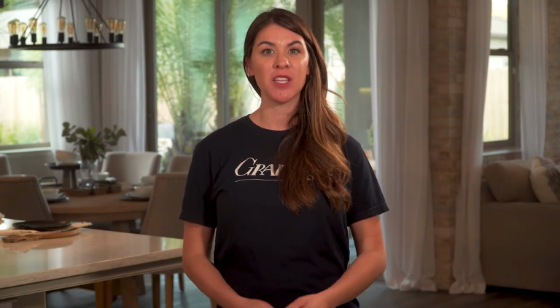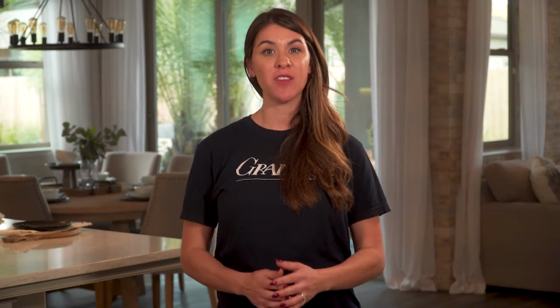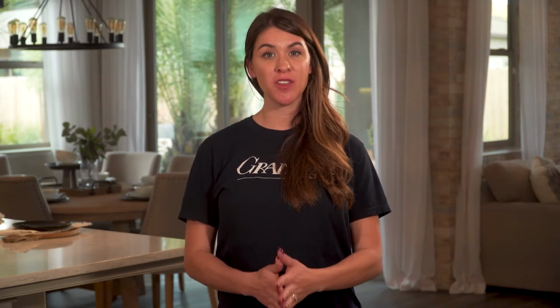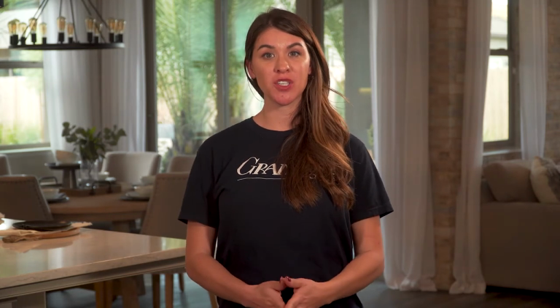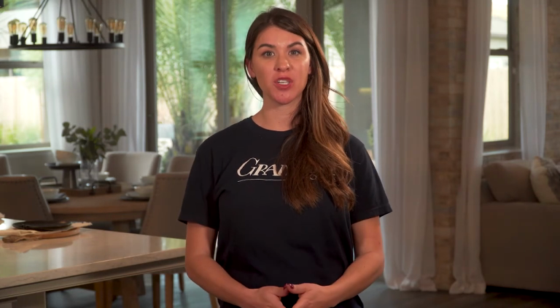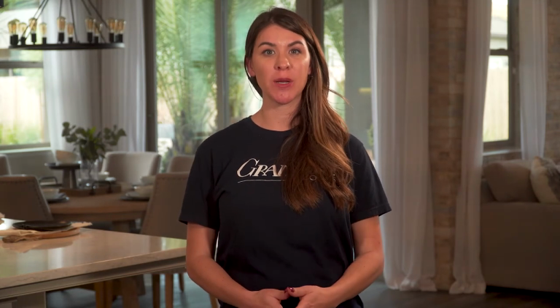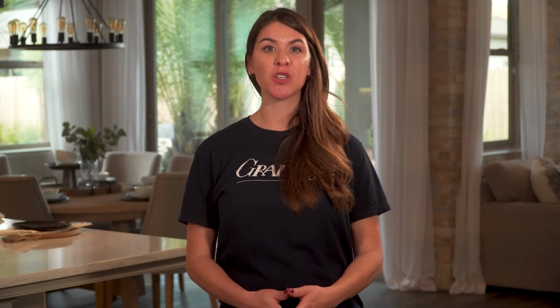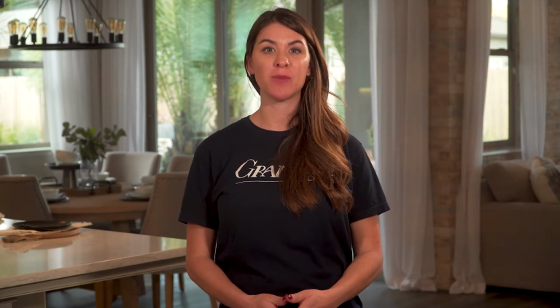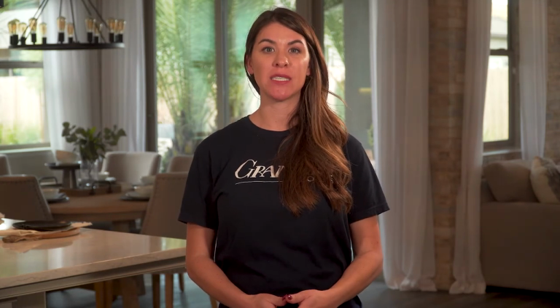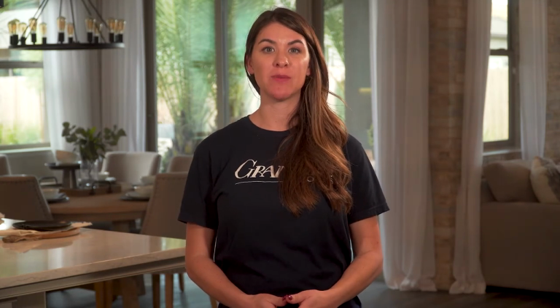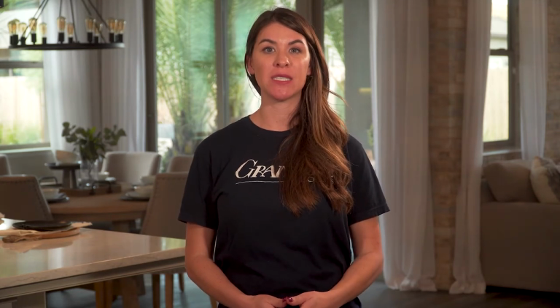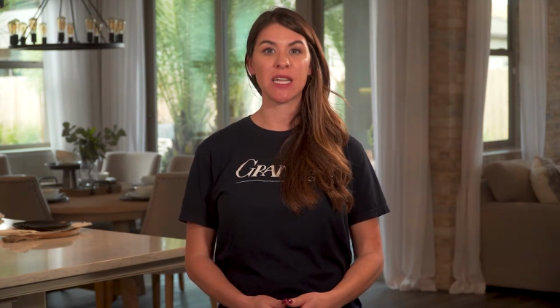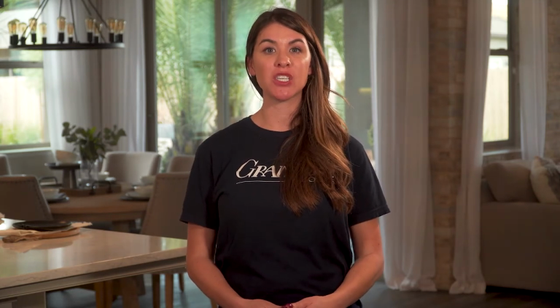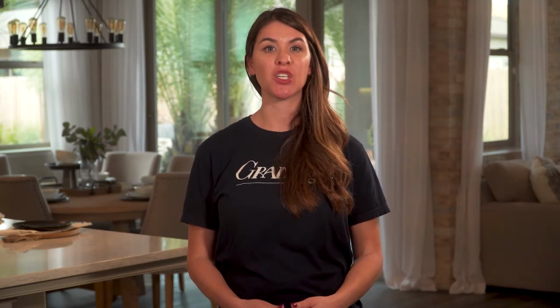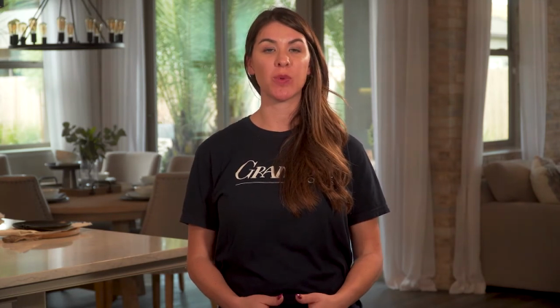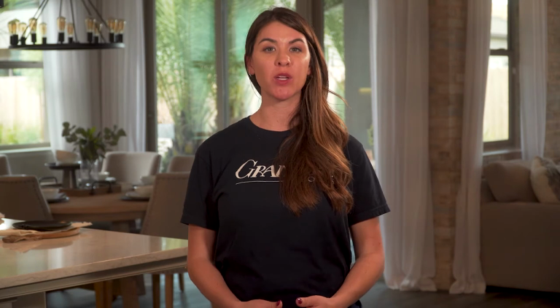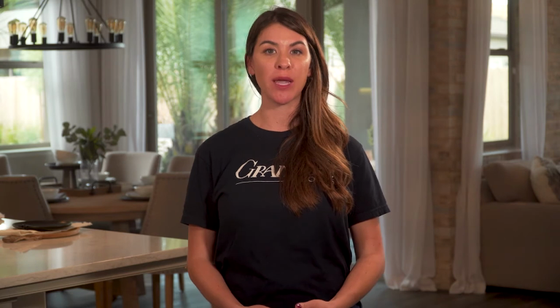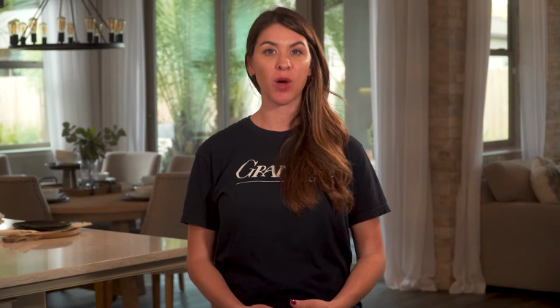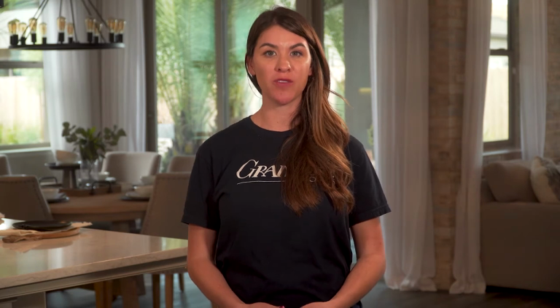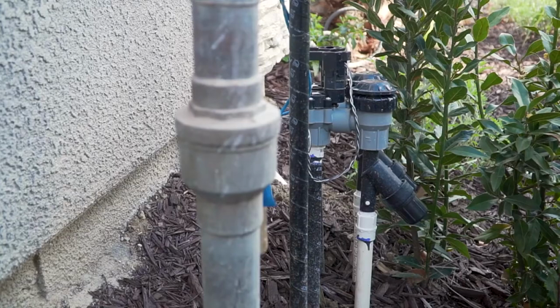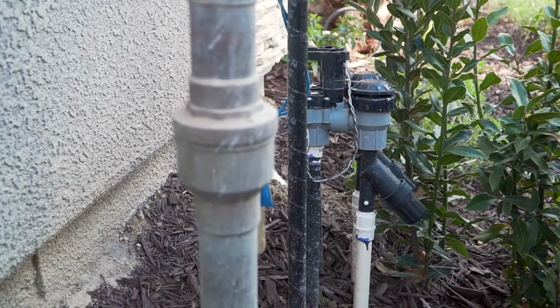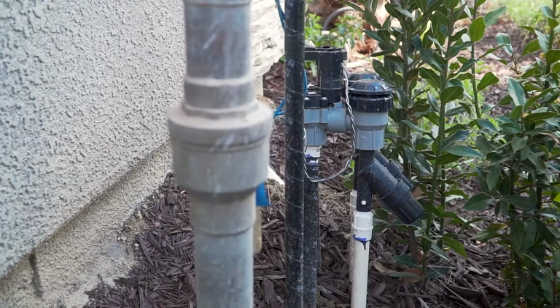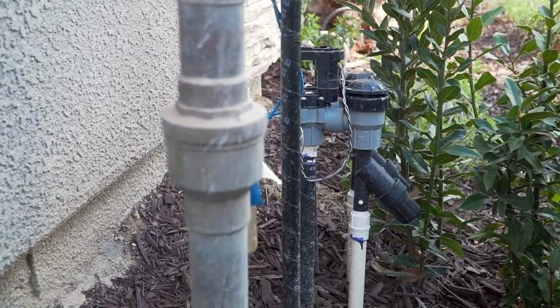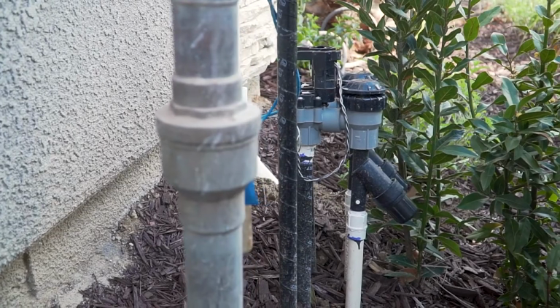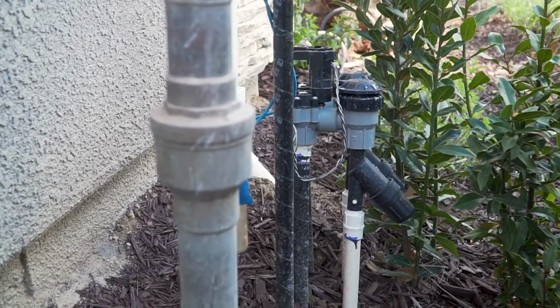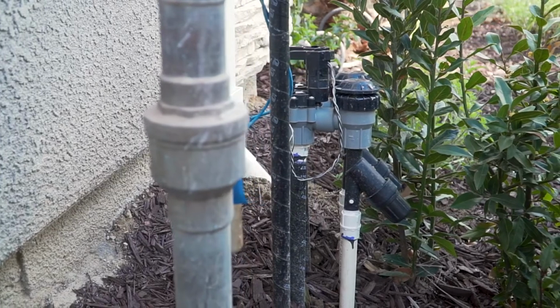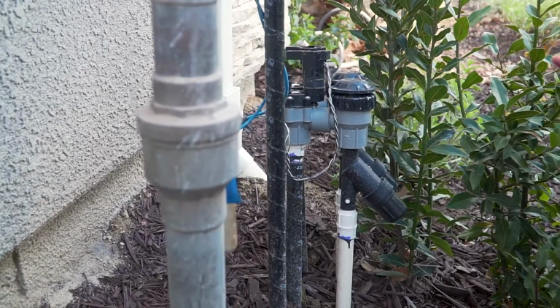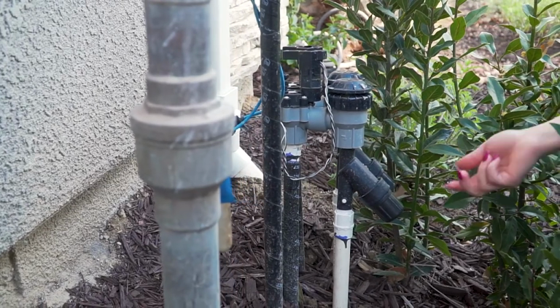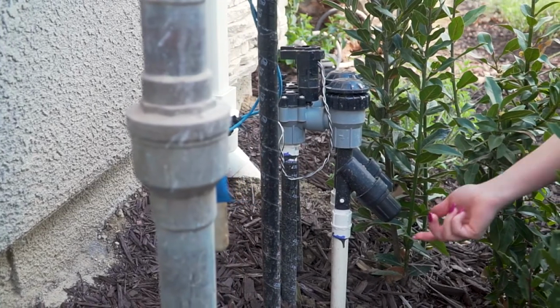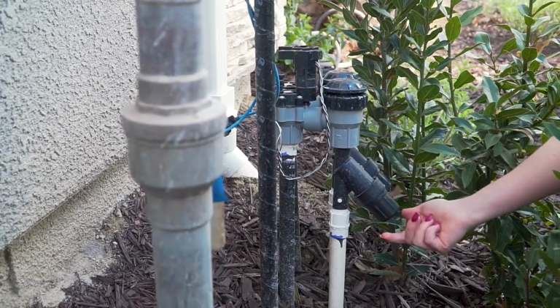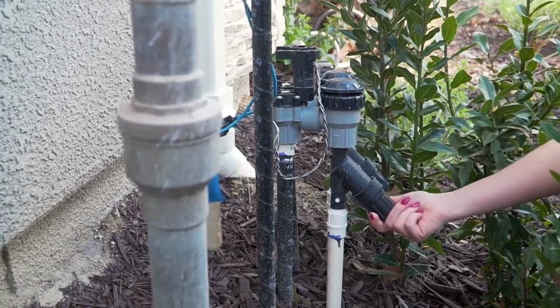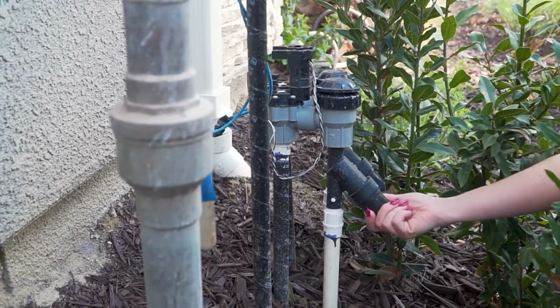The filter to your sprinkler drip system is attached to your sprinkler main water valves, which is located on the front side of your home.